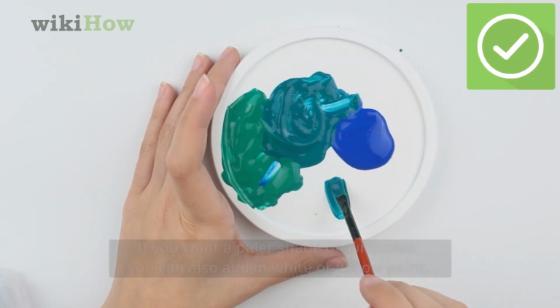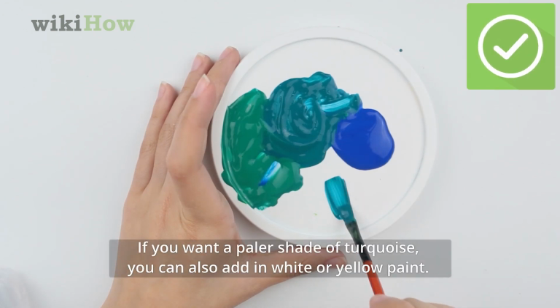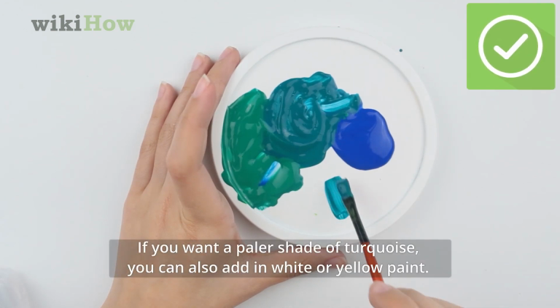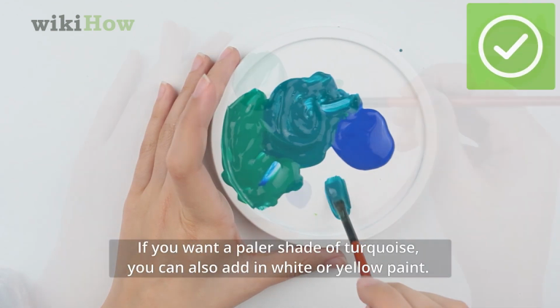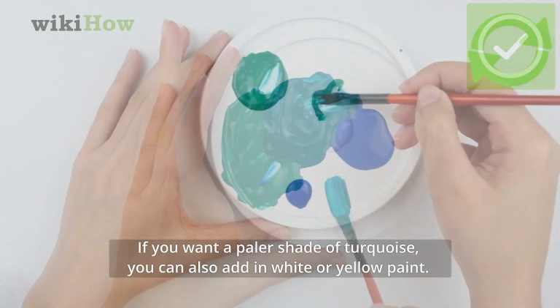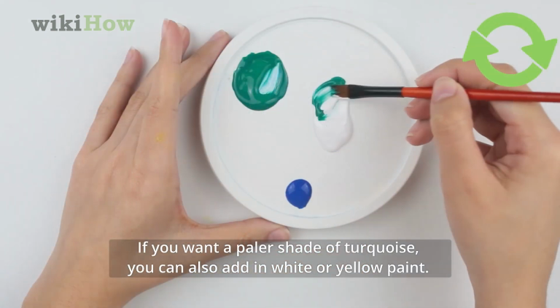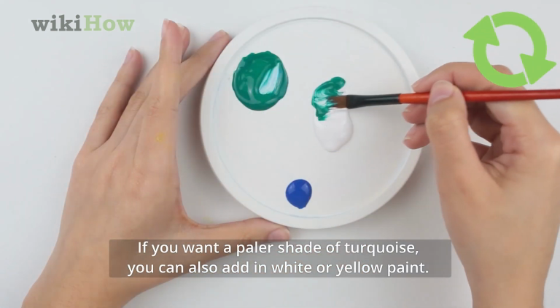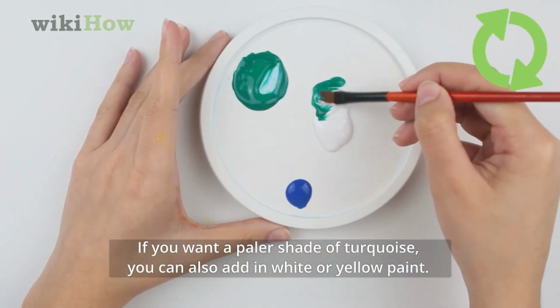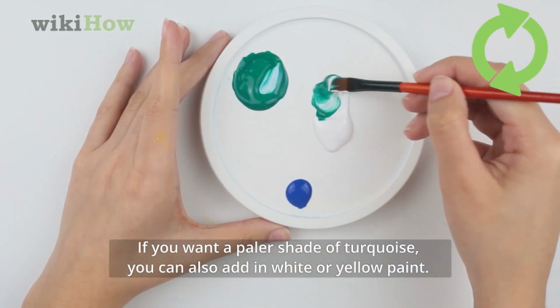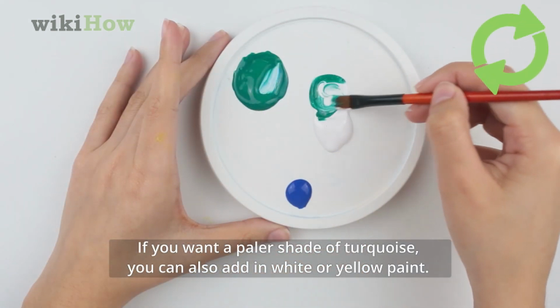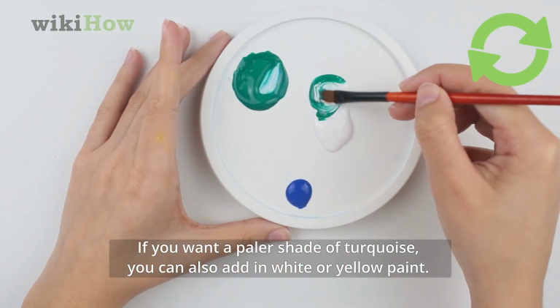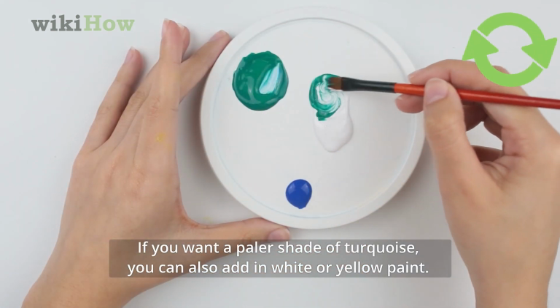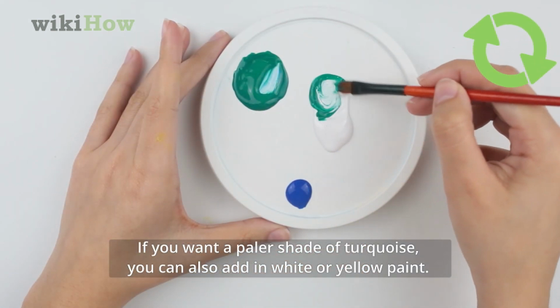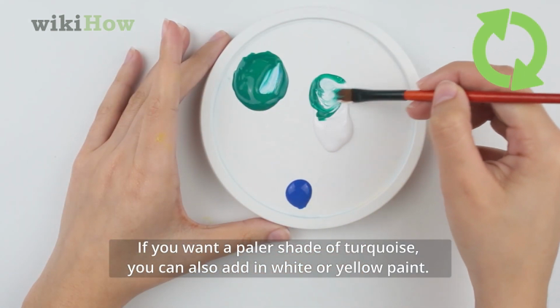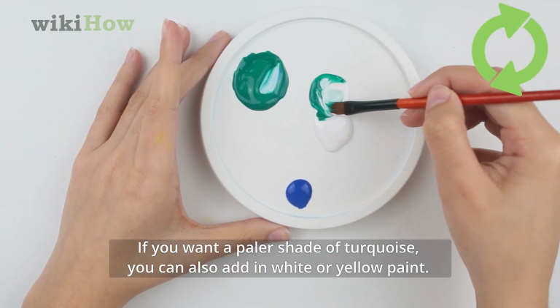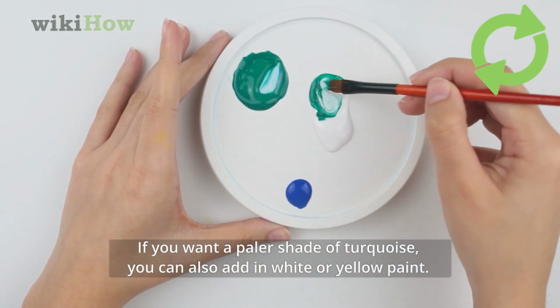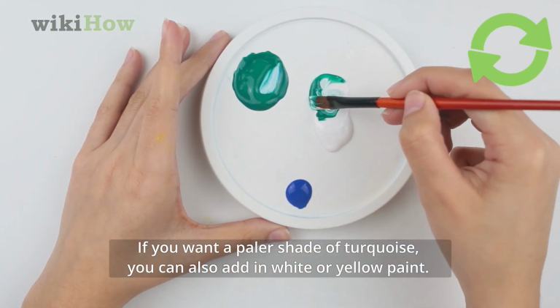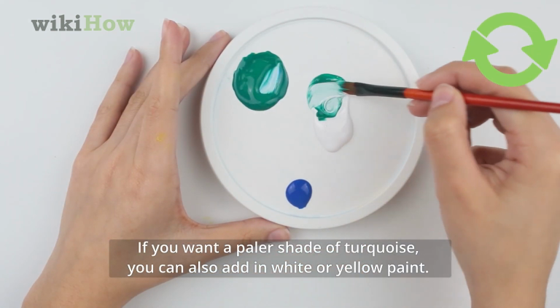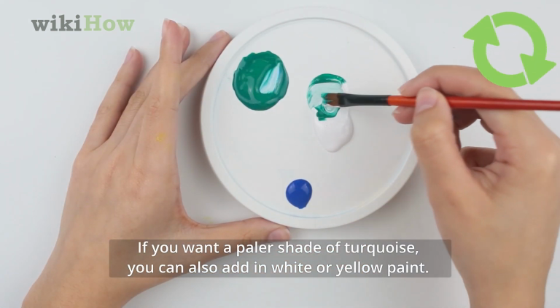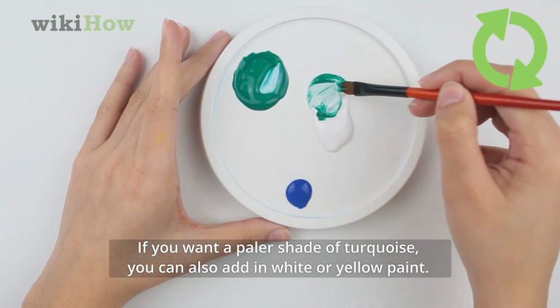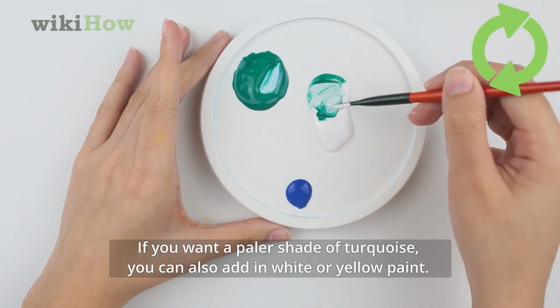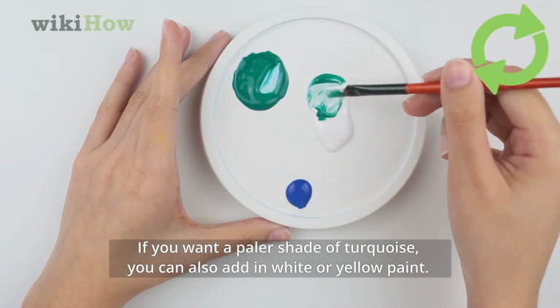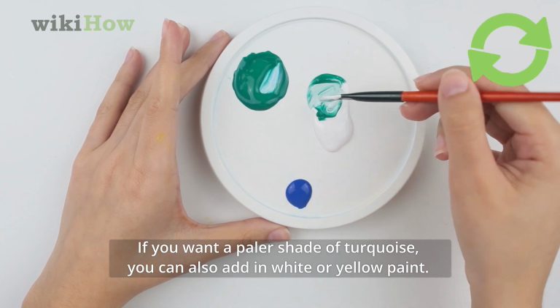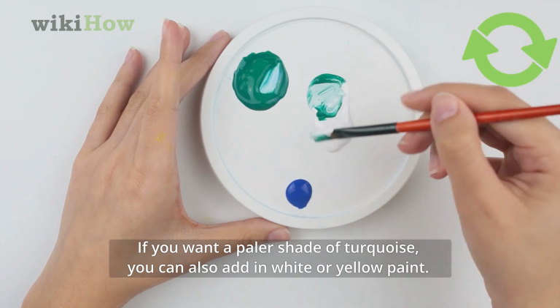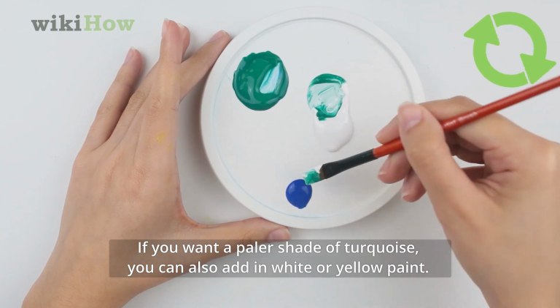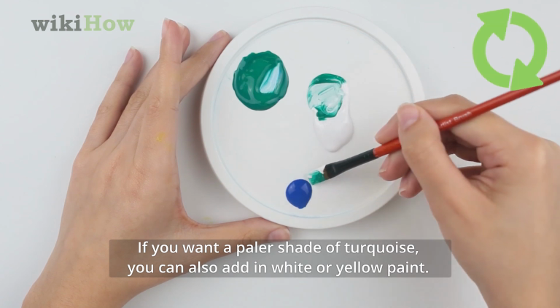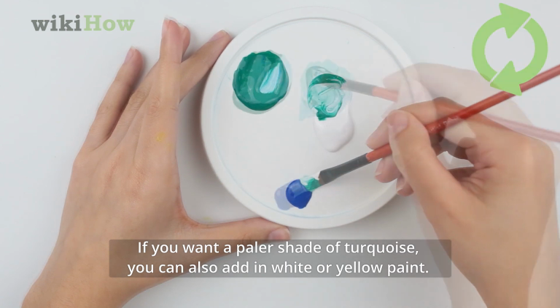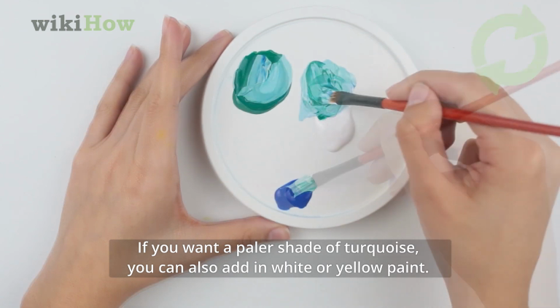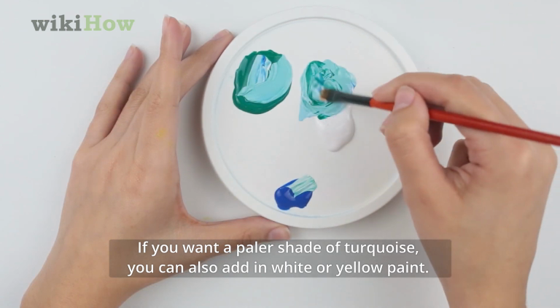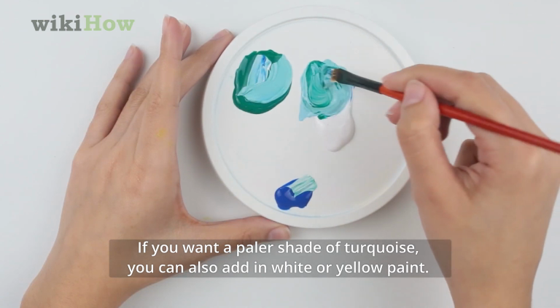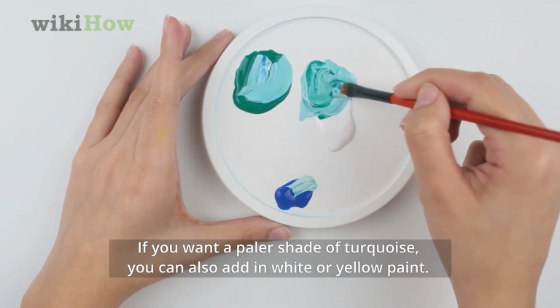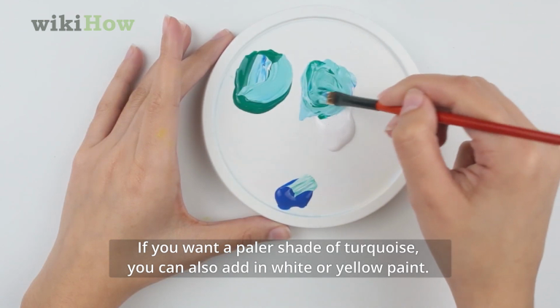If you want a paler shade of turquoise, you can also add in white or yellow paint.